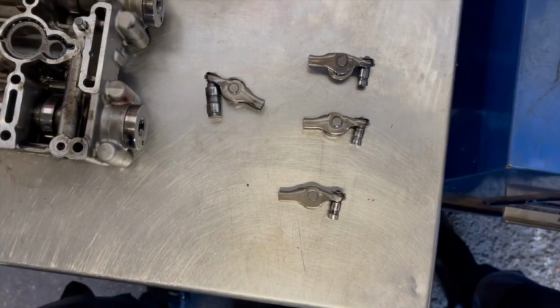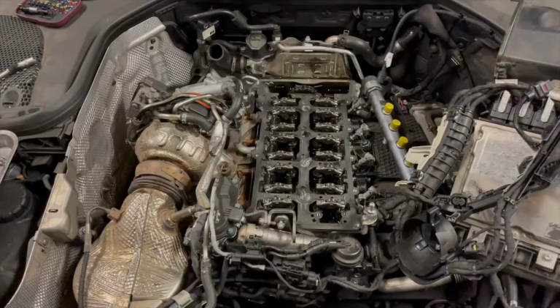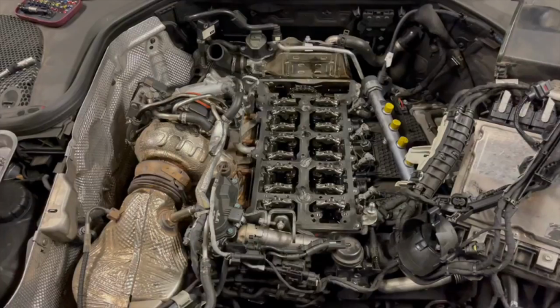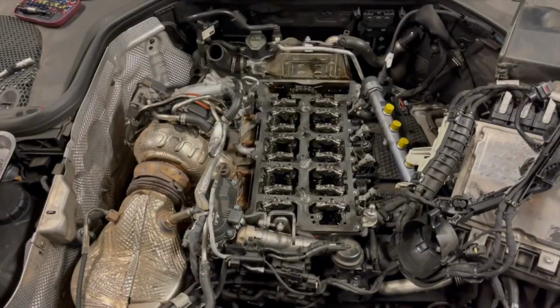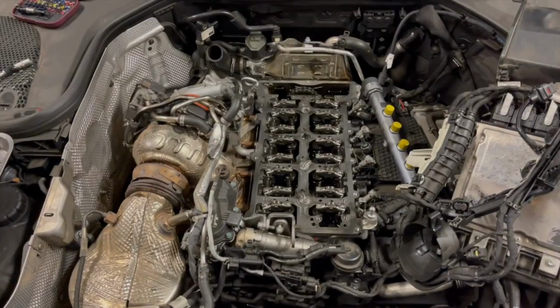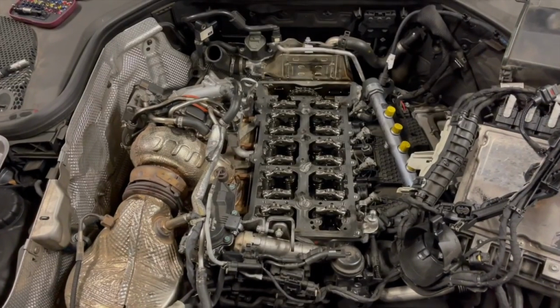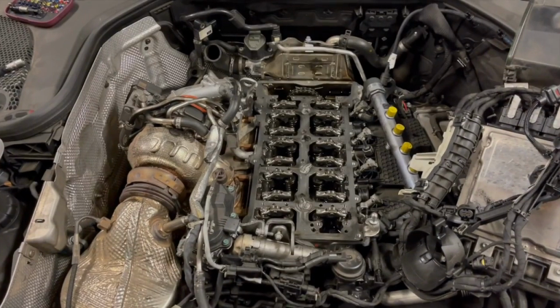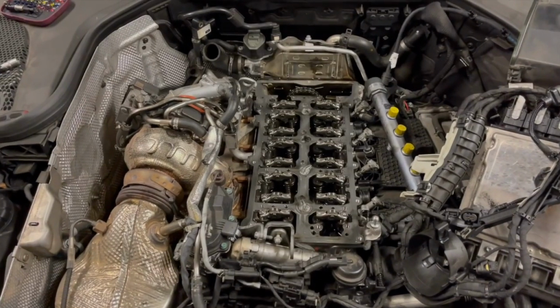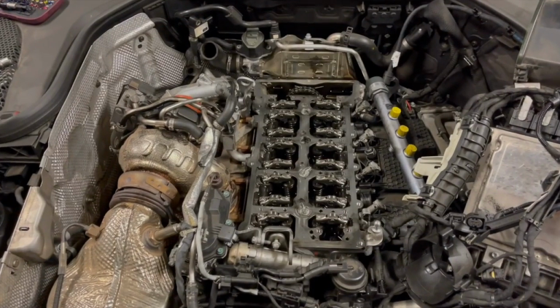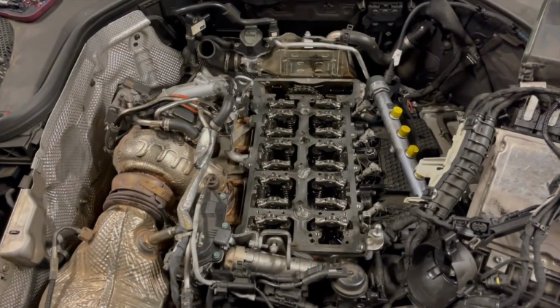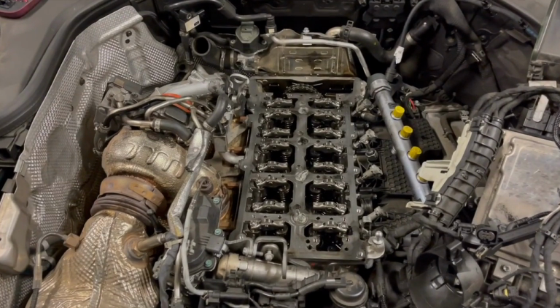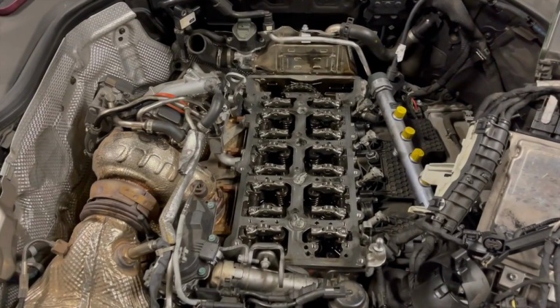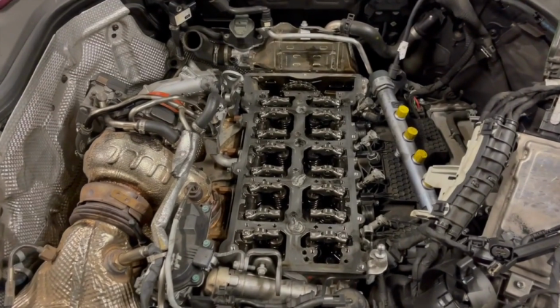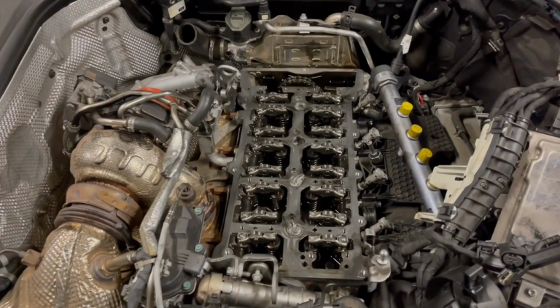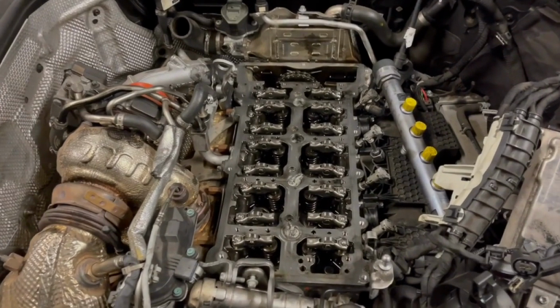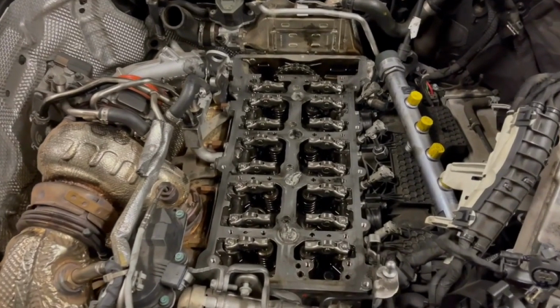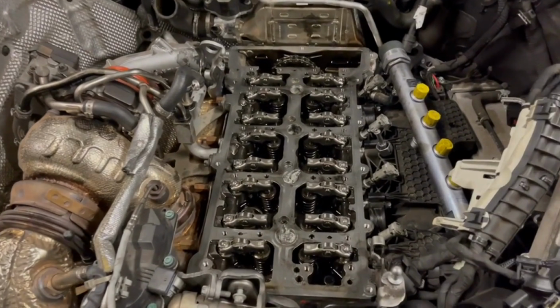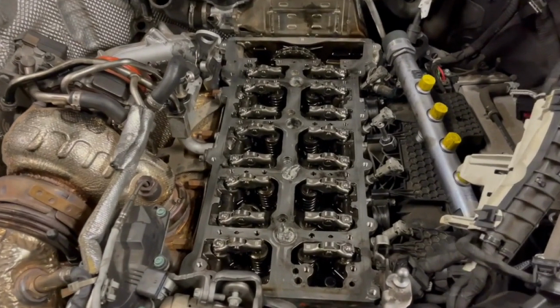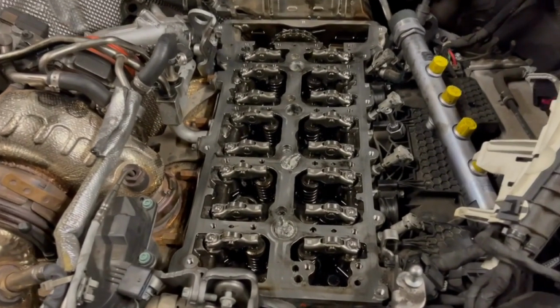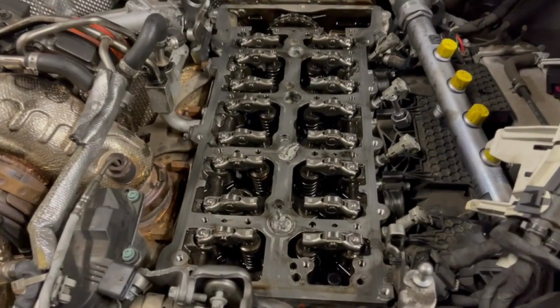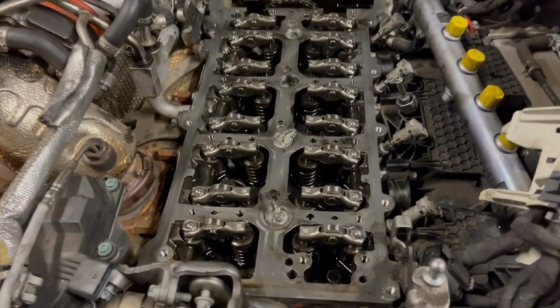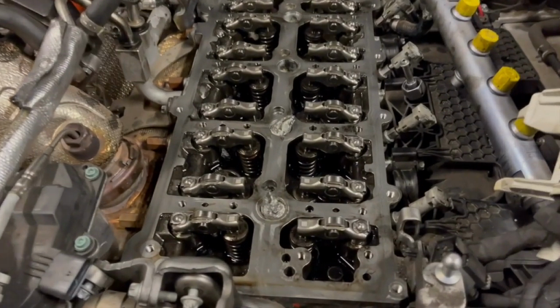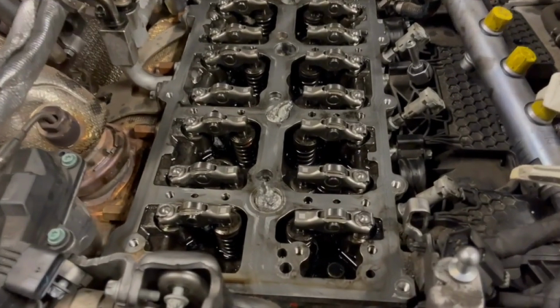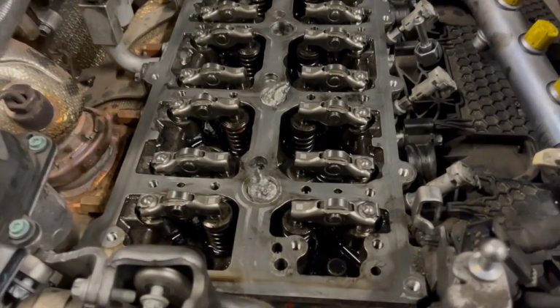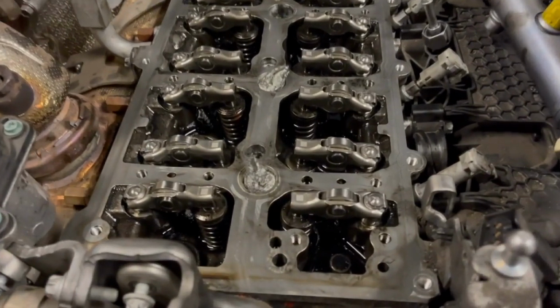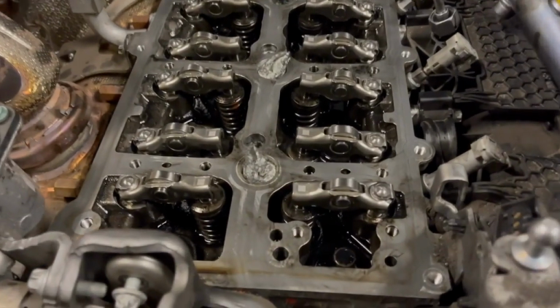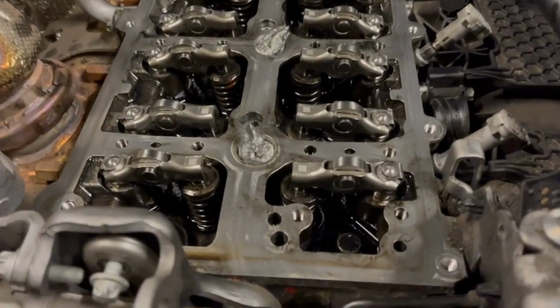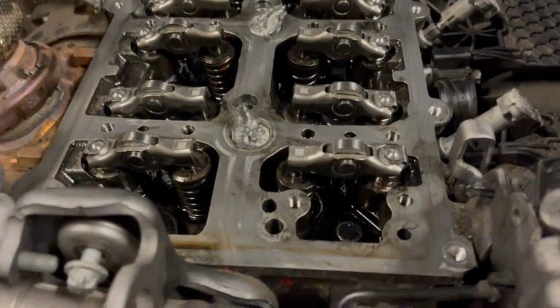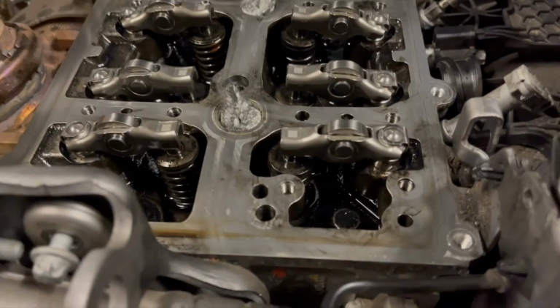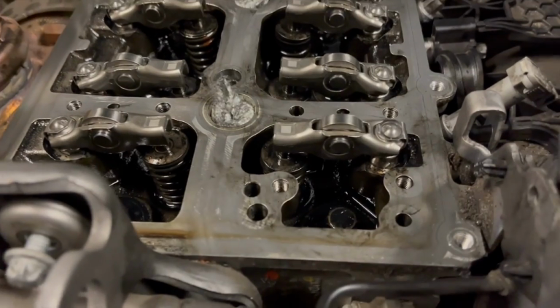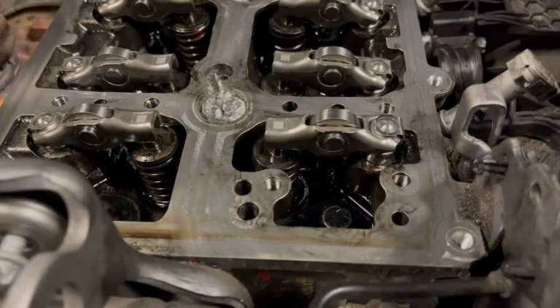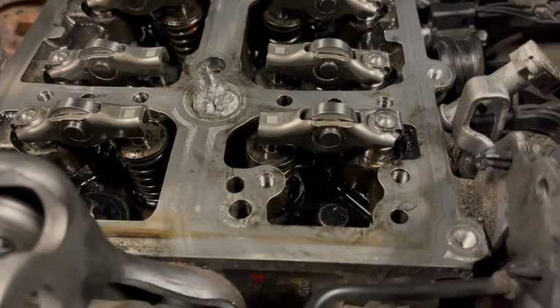Next we have fitted all 16 new rockers and new hydraulic tappets.